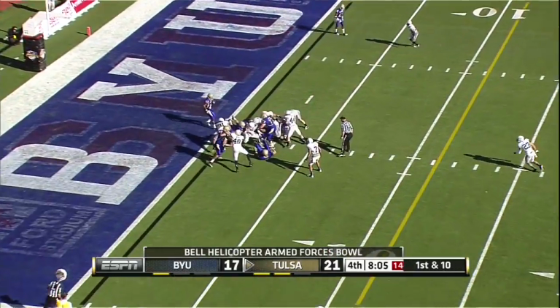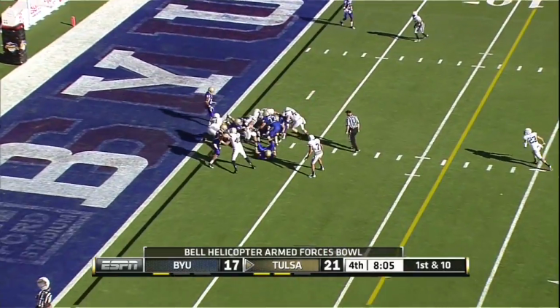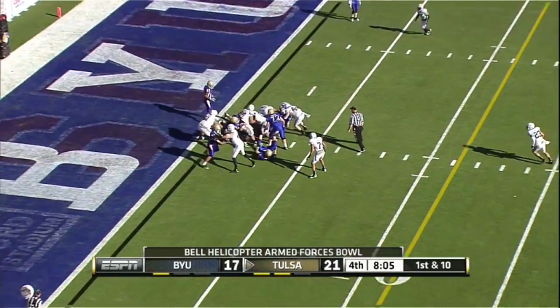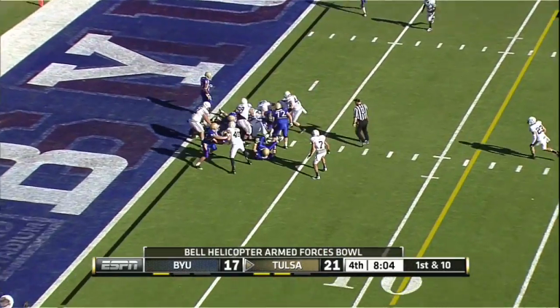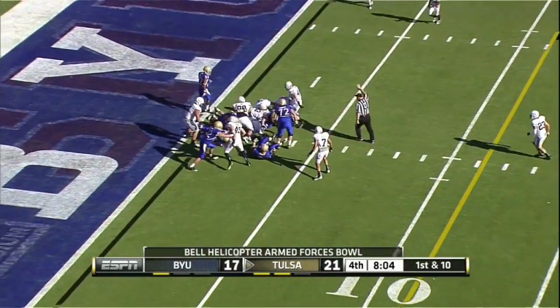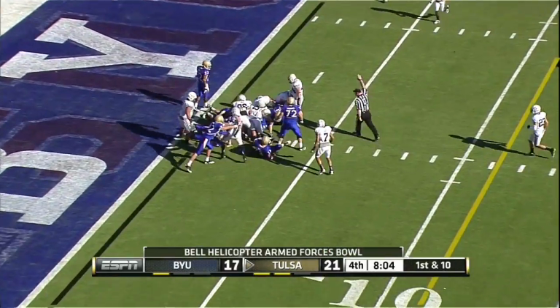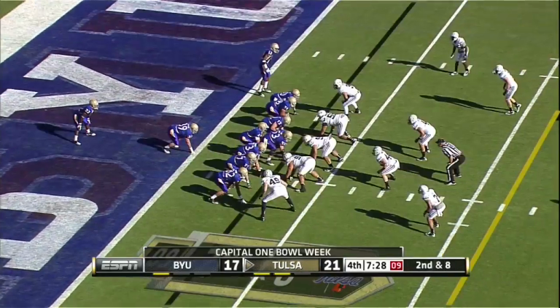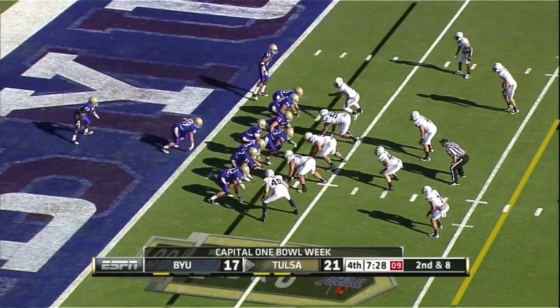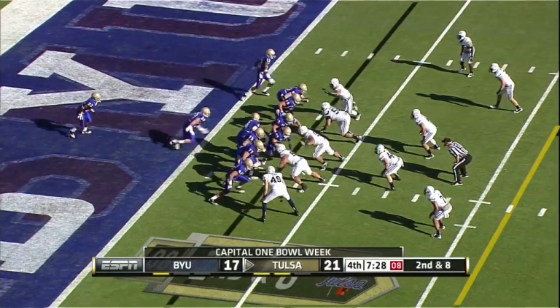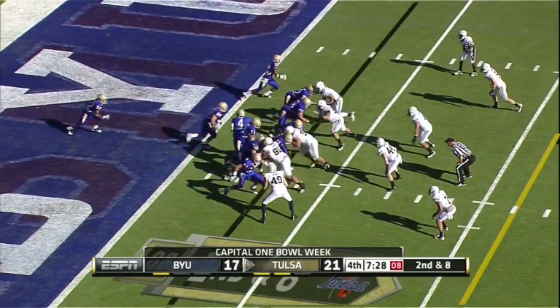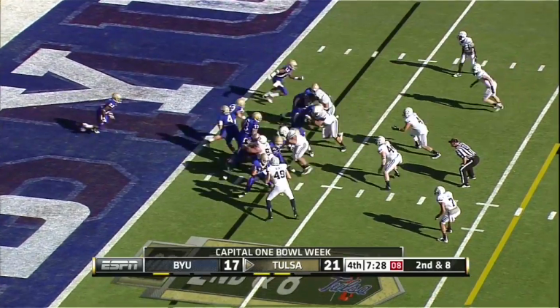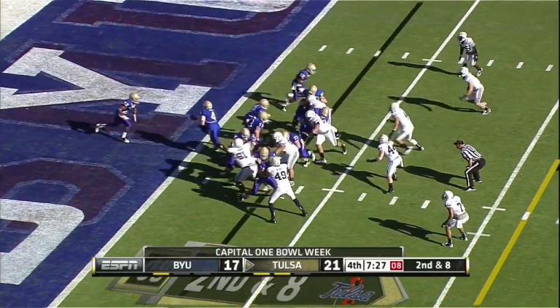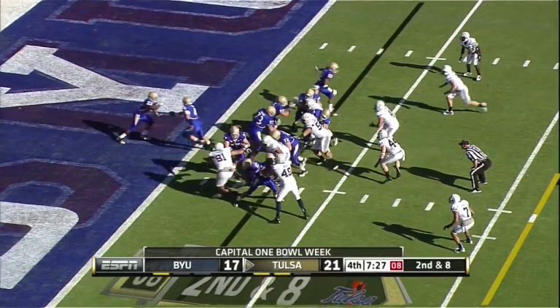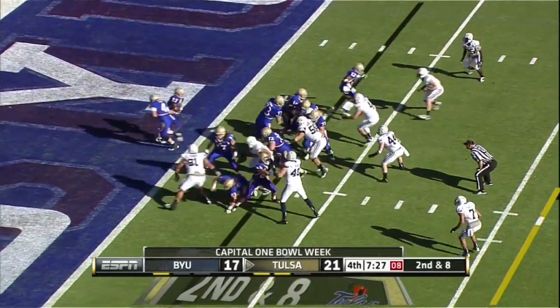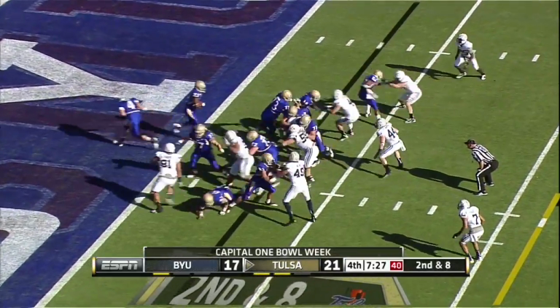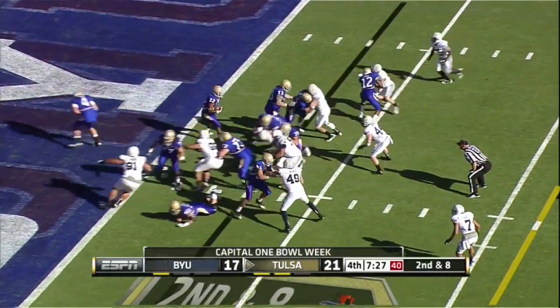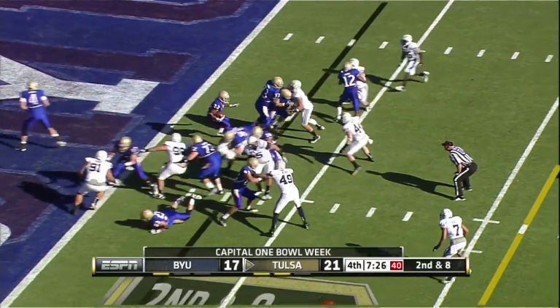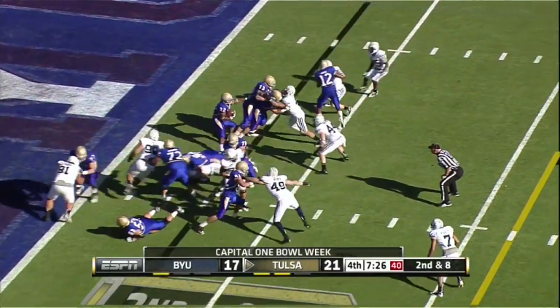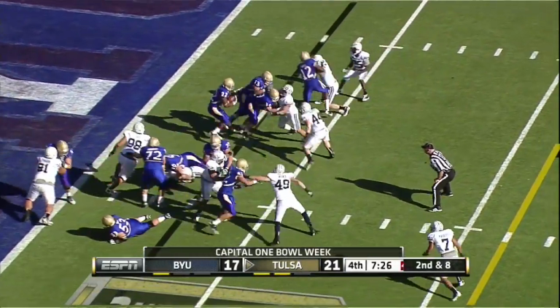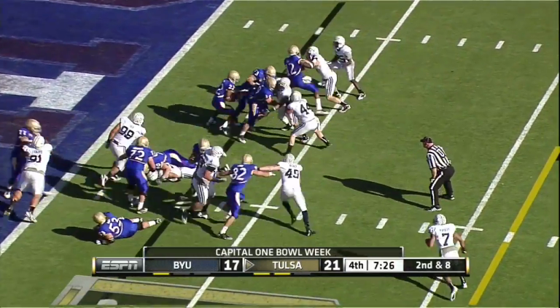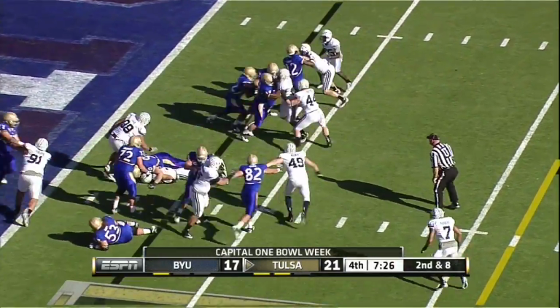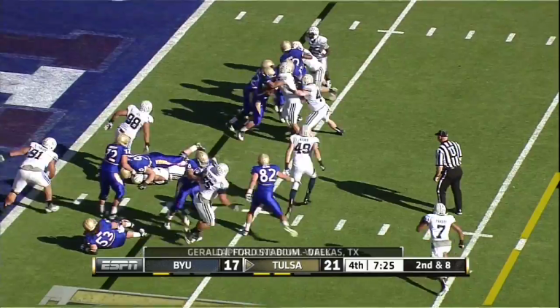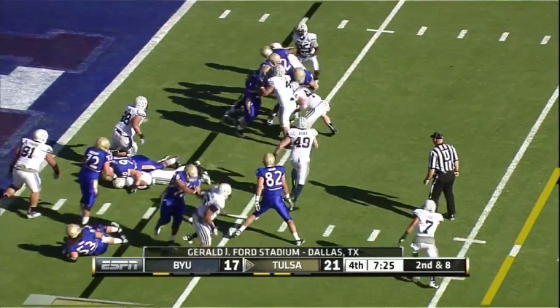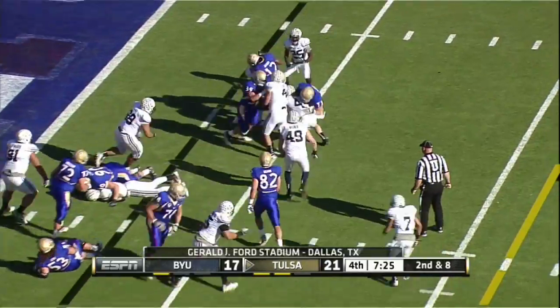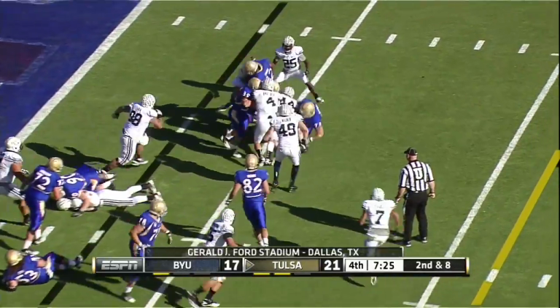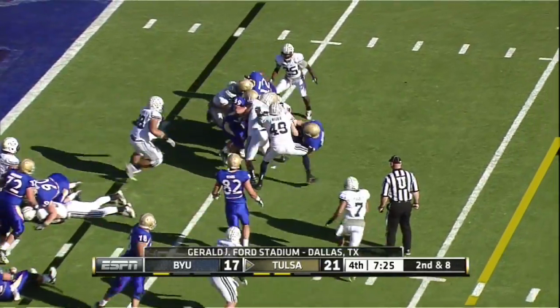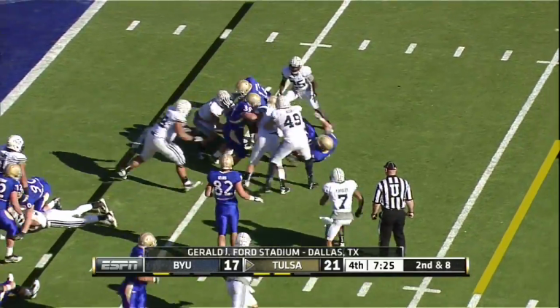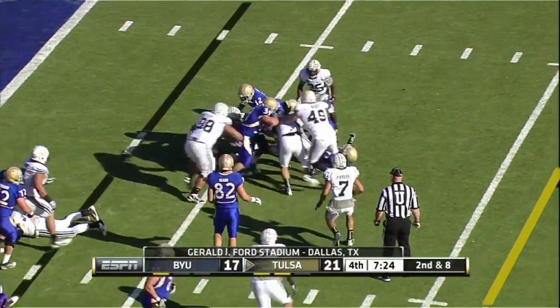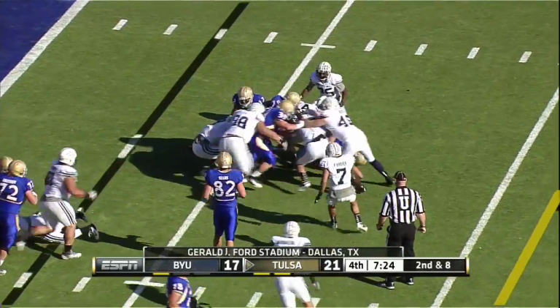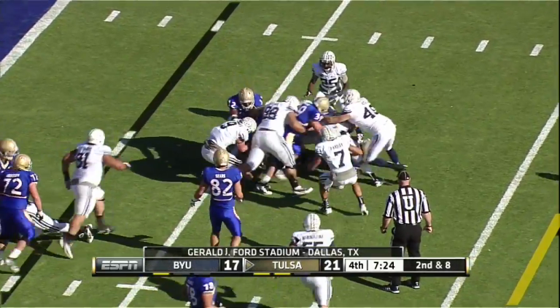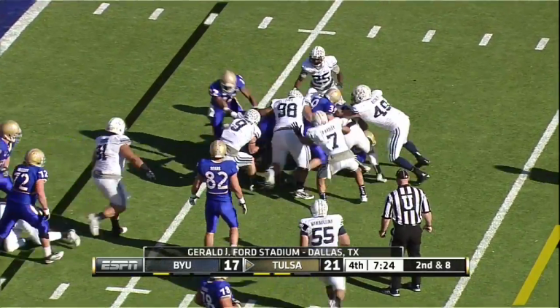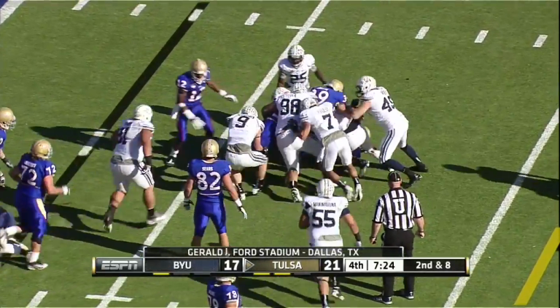Kenny — quarterback sneak. Off the left side. Watts trying to find a little bit of room.